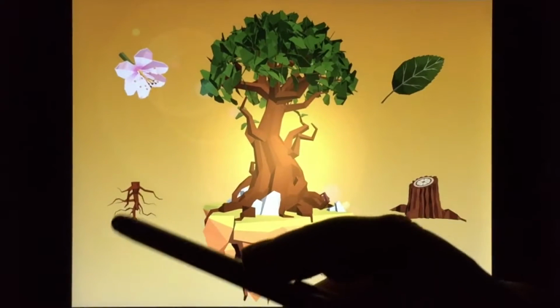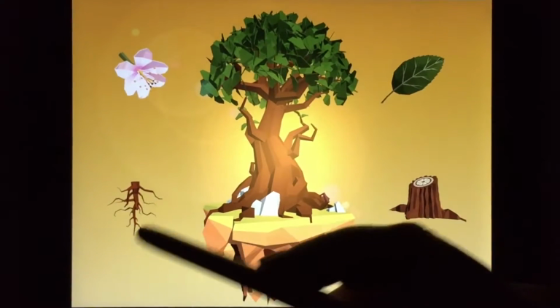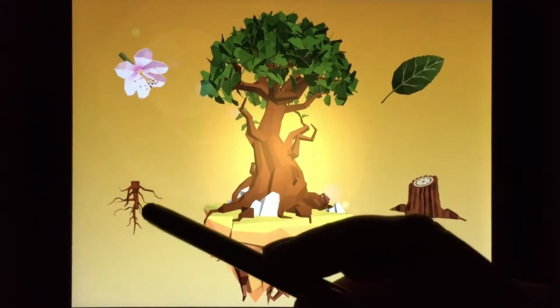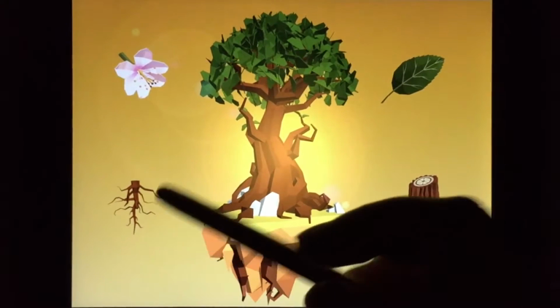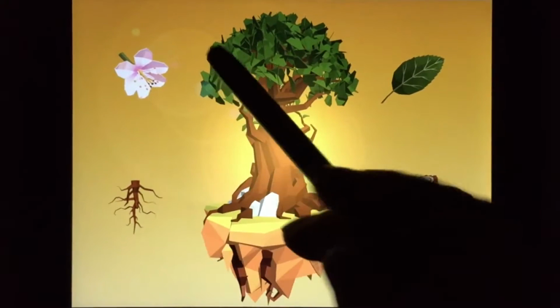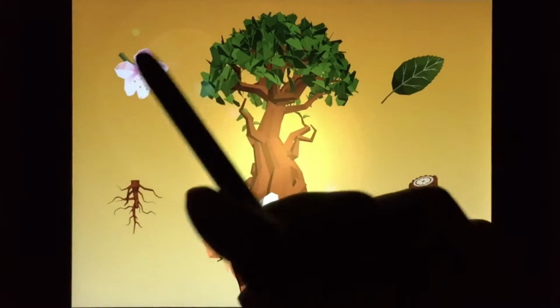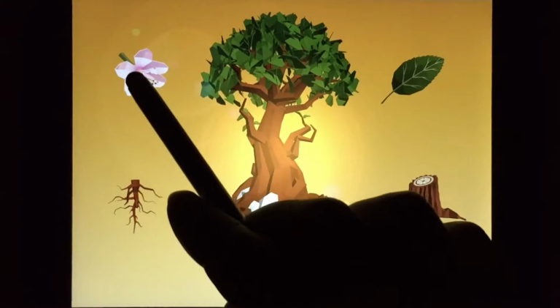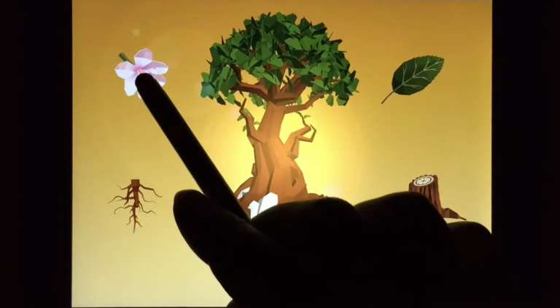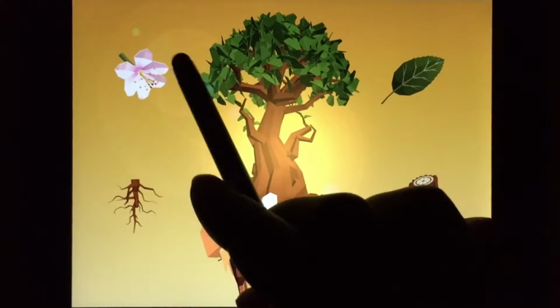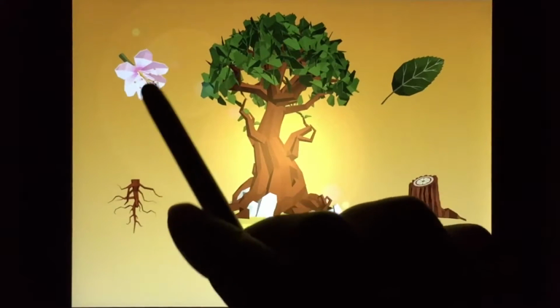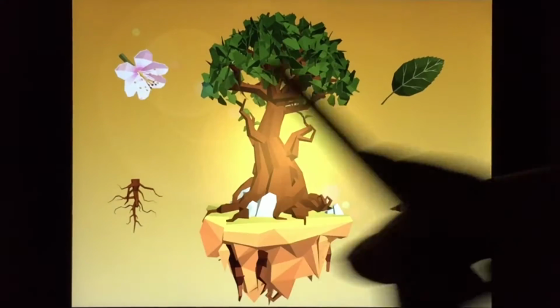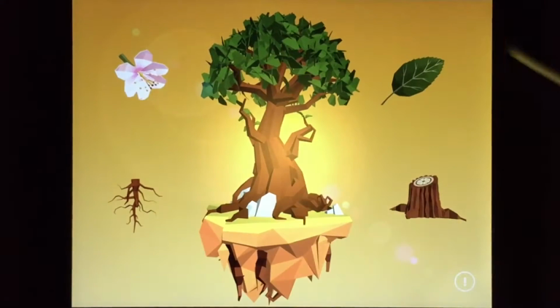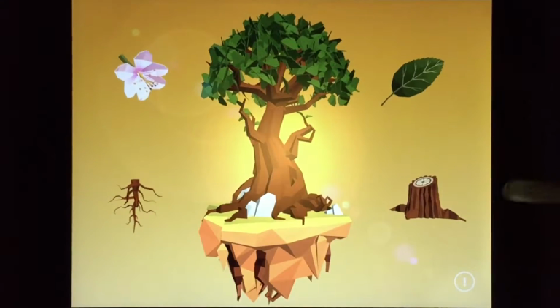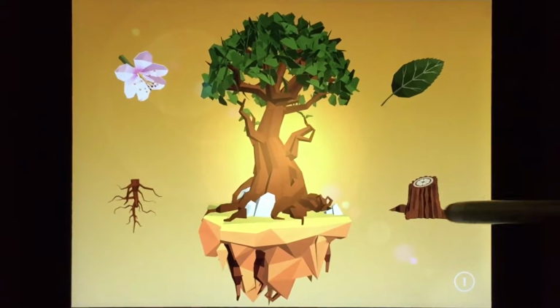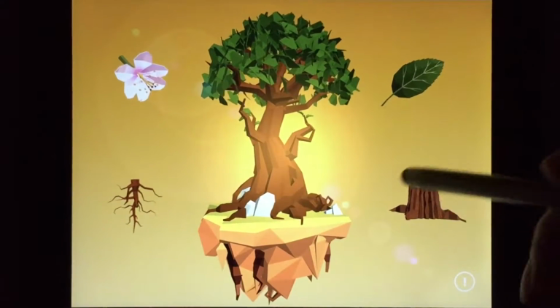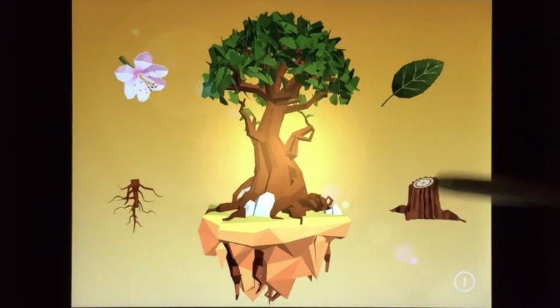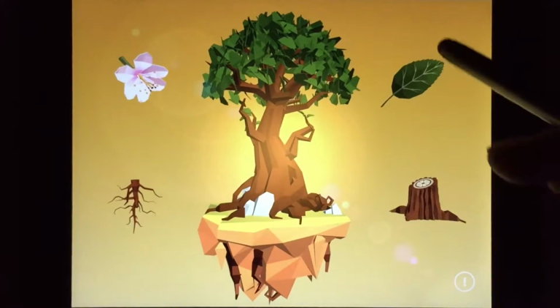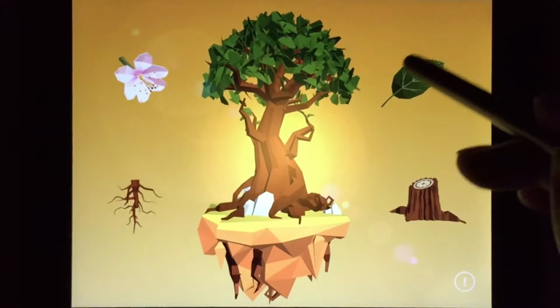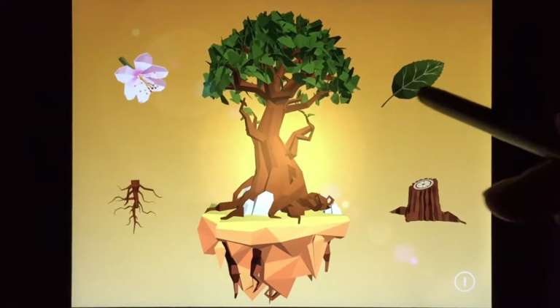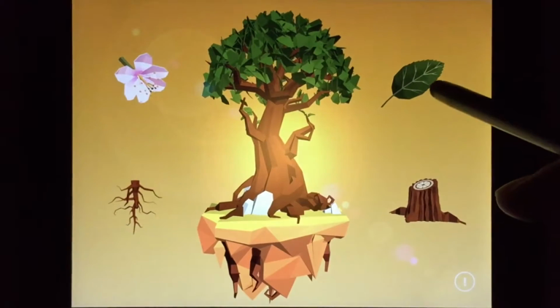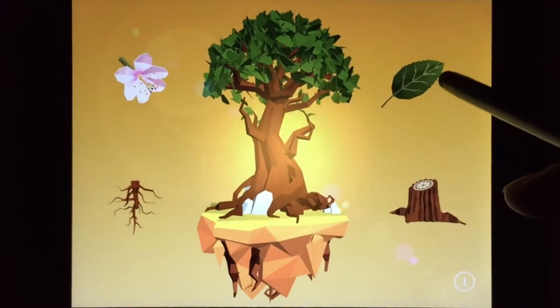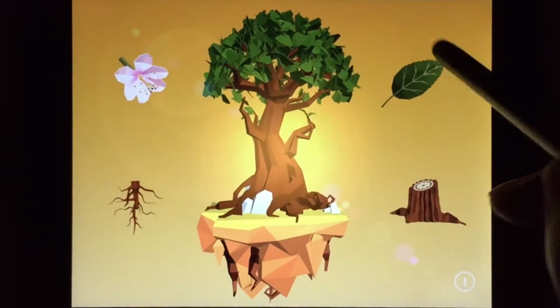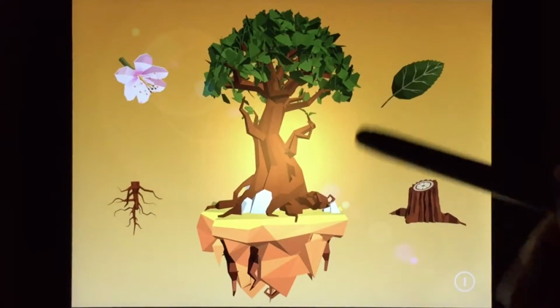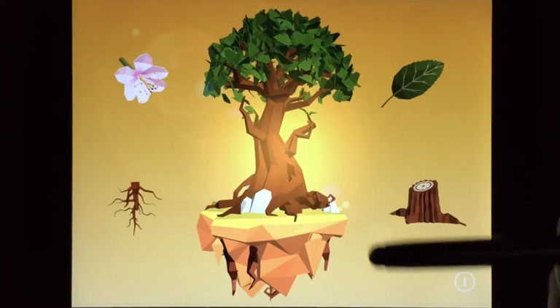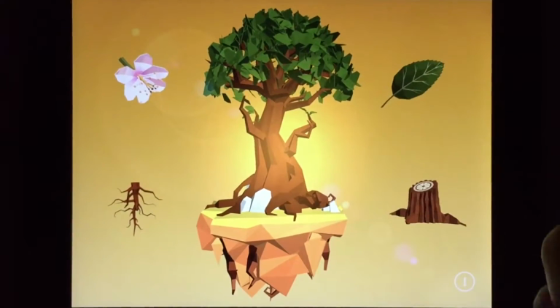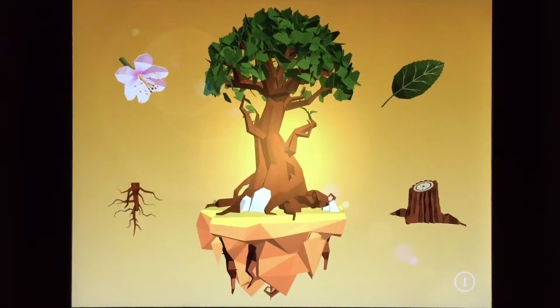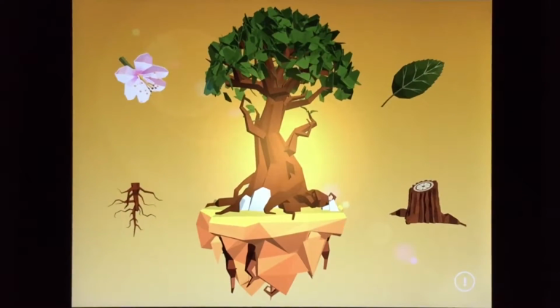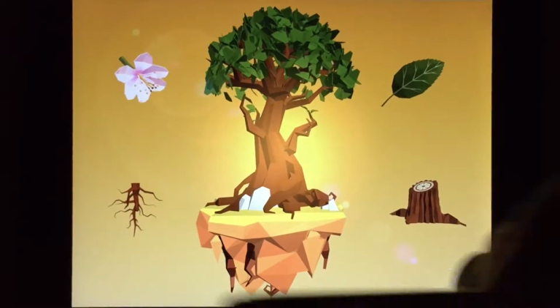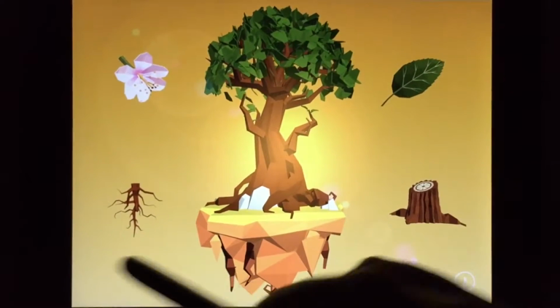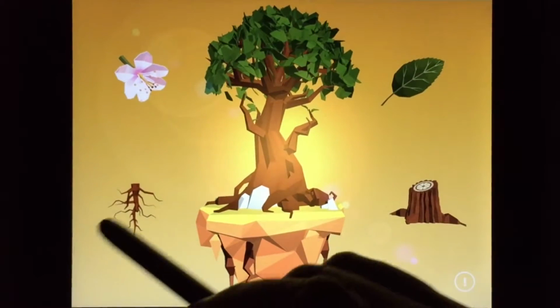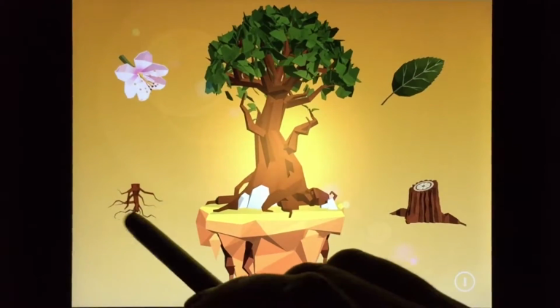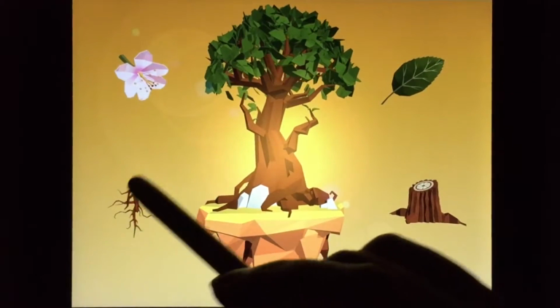We have roots, and flowers, and trunks, and leaves. Maybe roots.